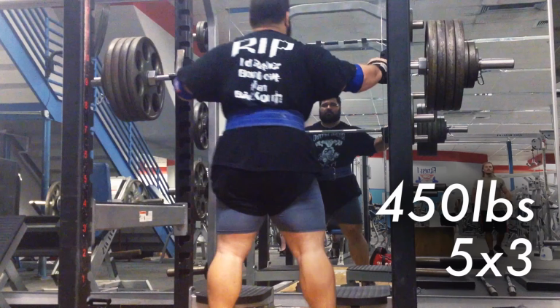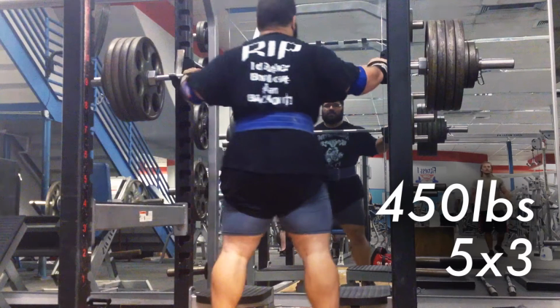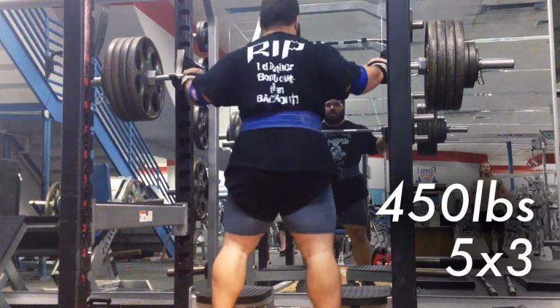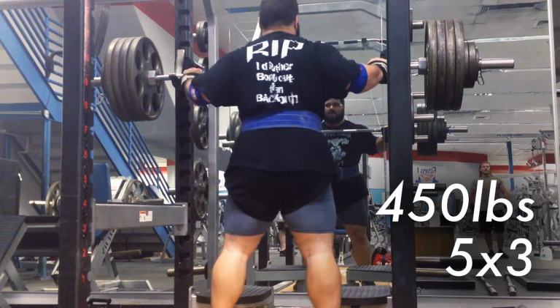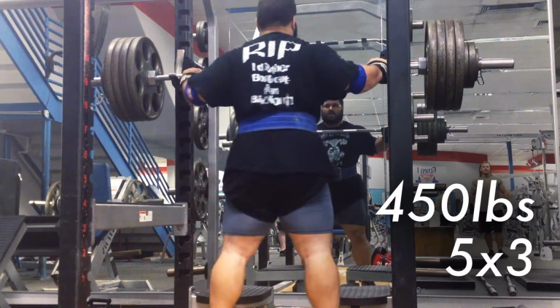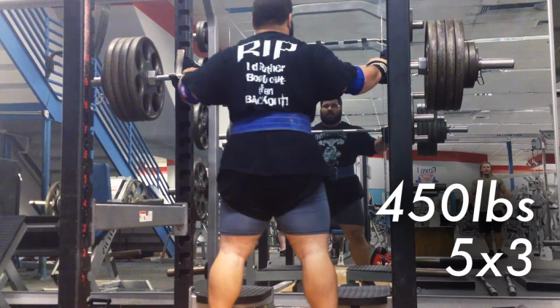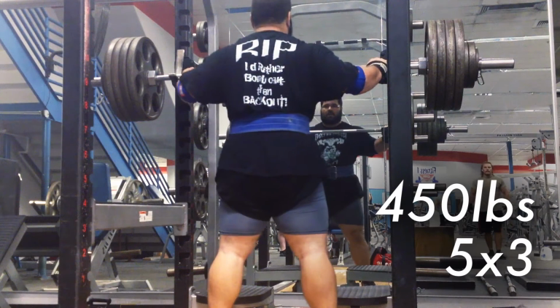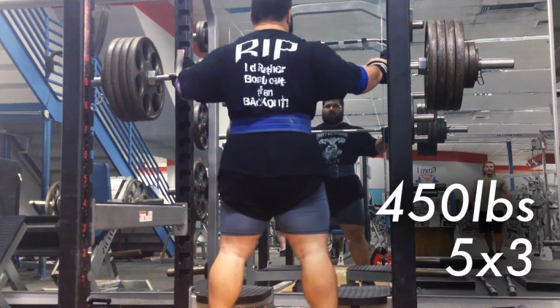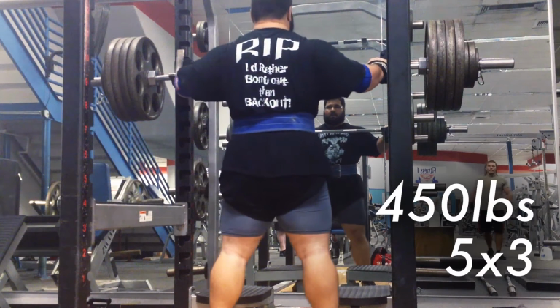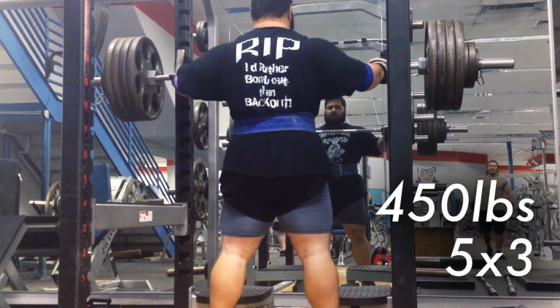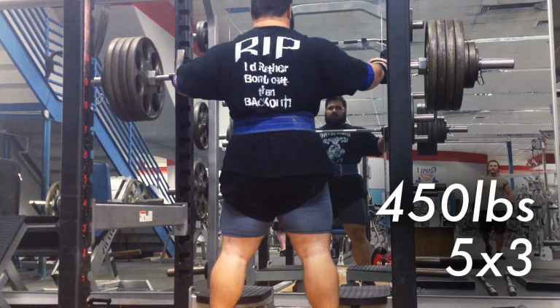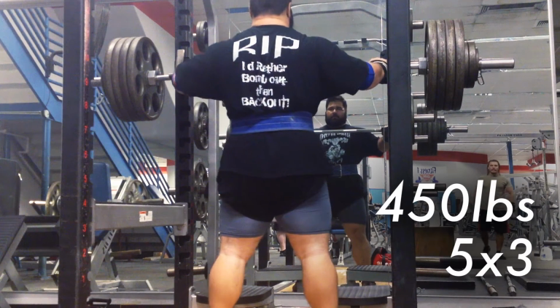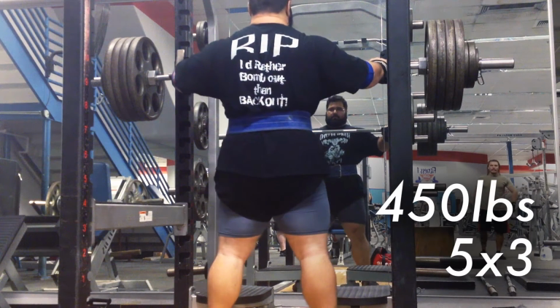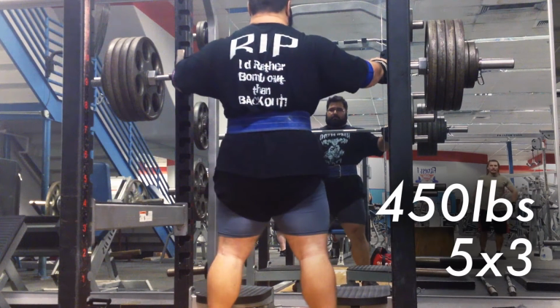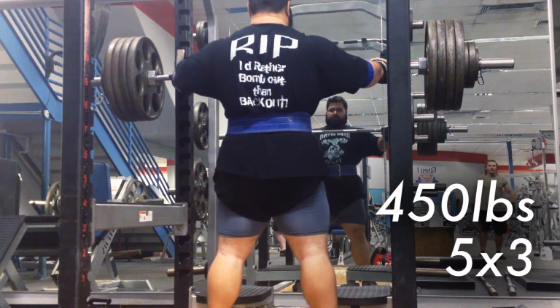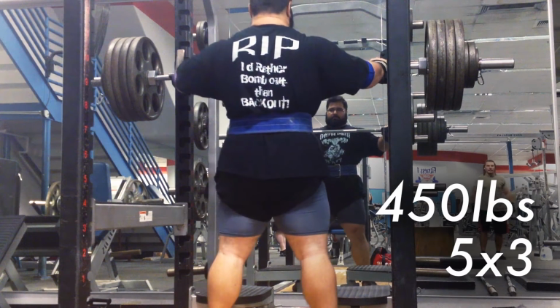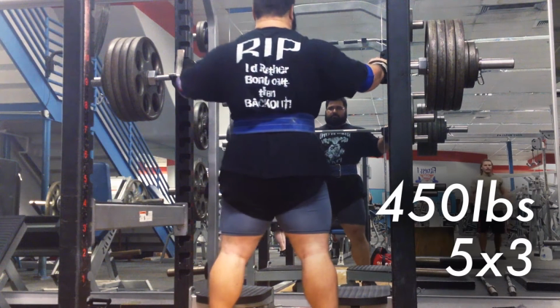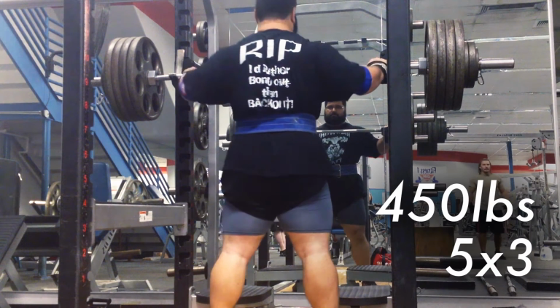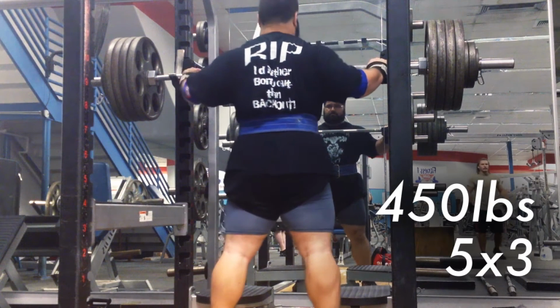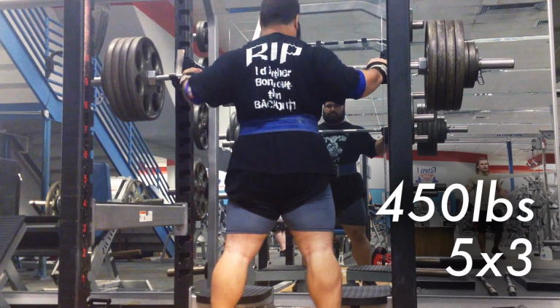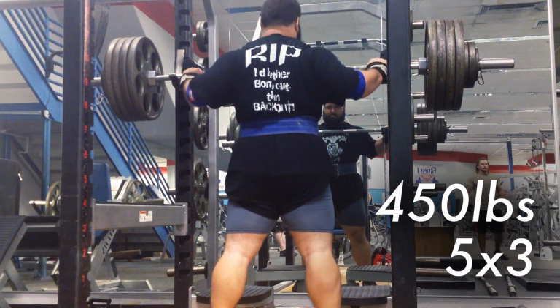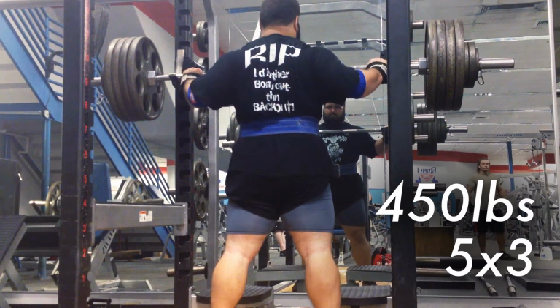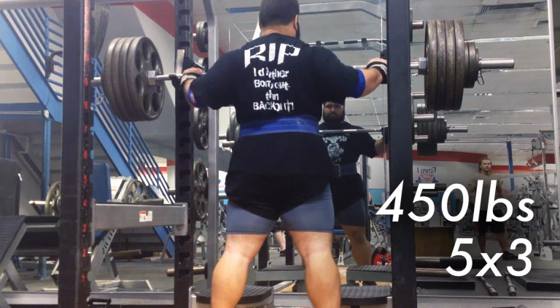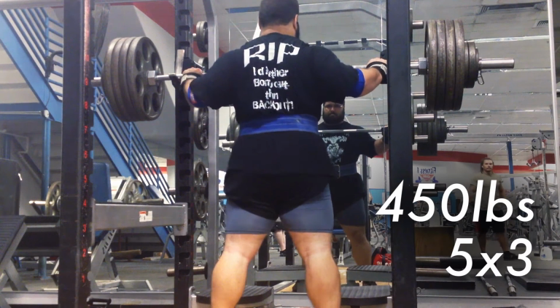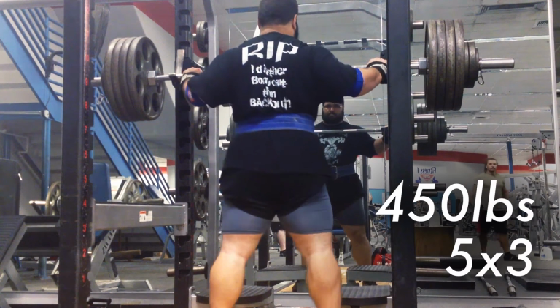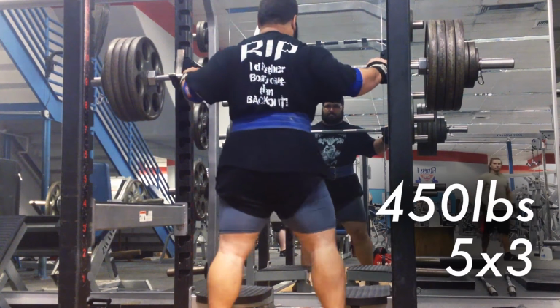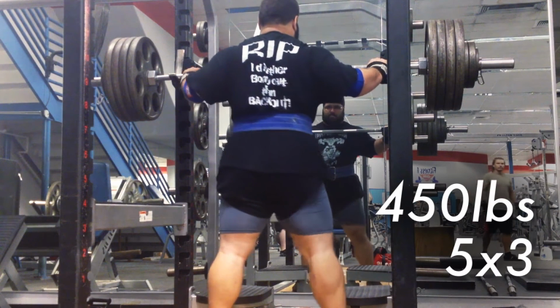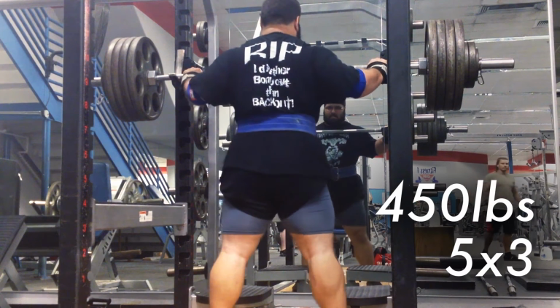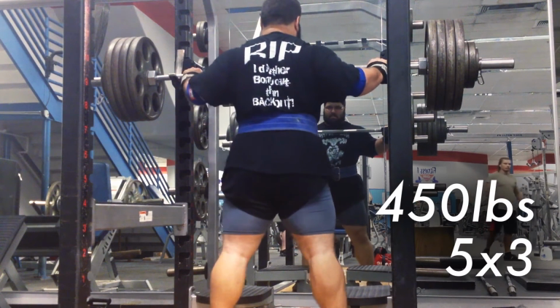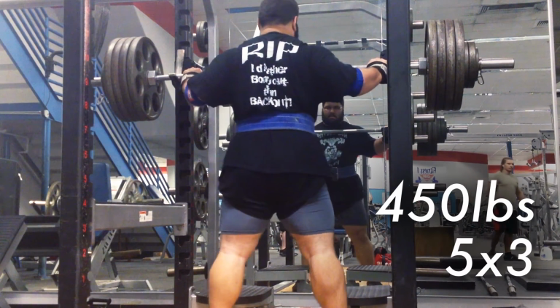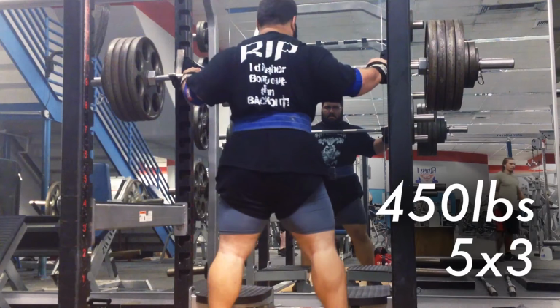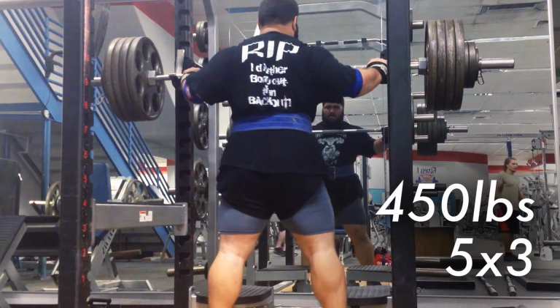Hey guys, Tabiris here for day 26 of DUP training. Today we have 5 sets of 3 with 450 pounds.